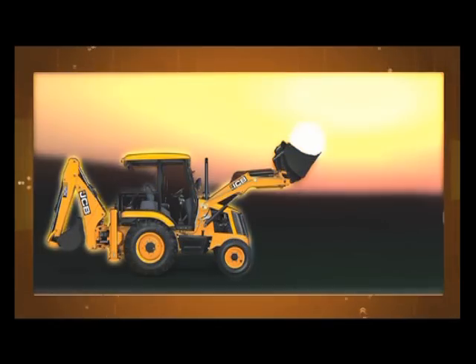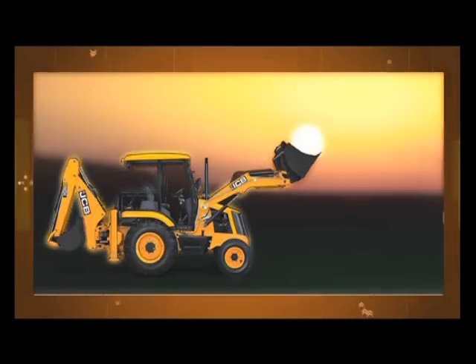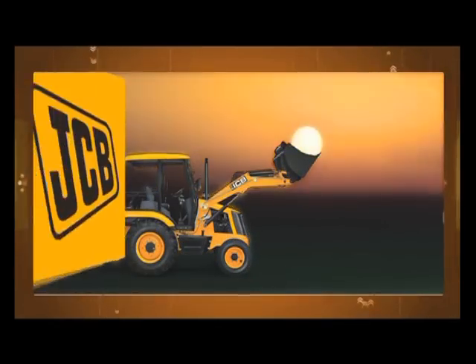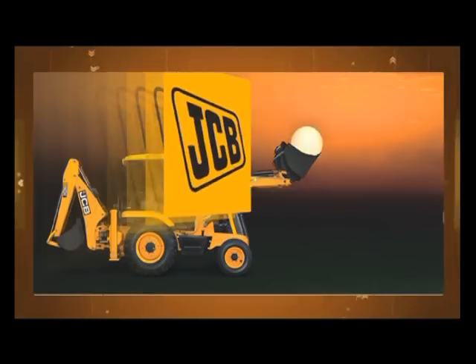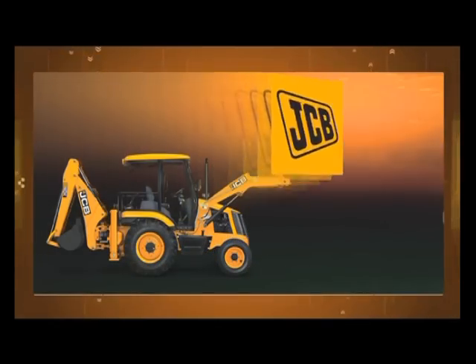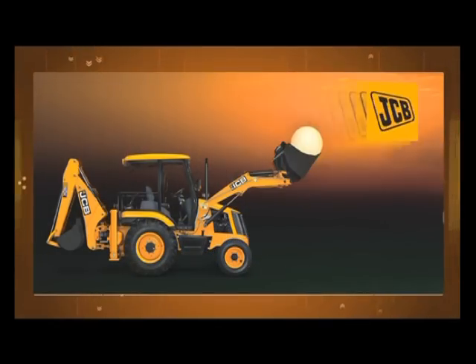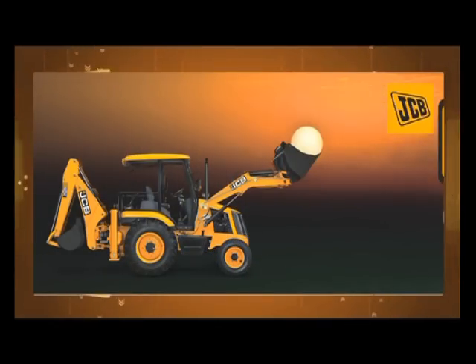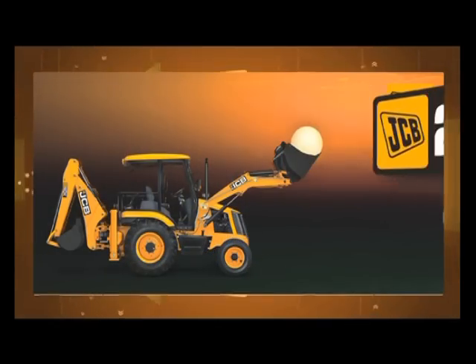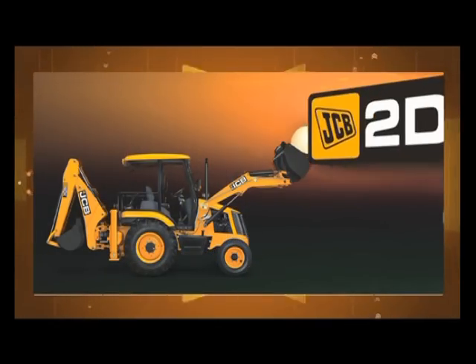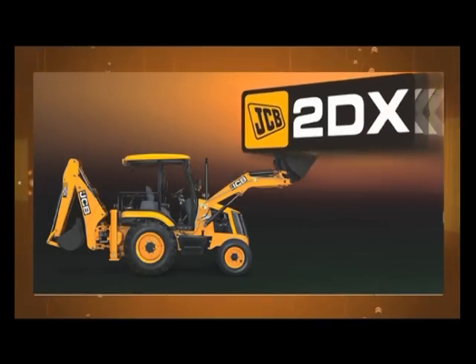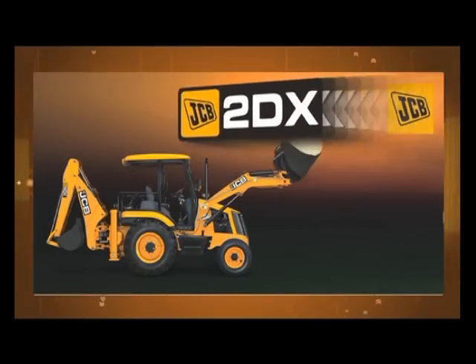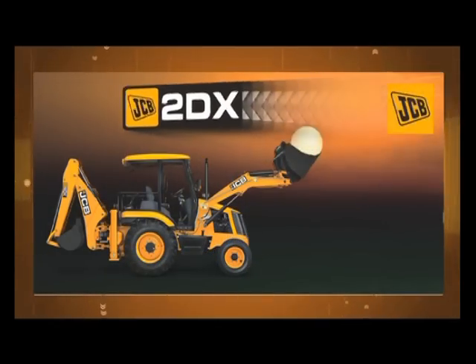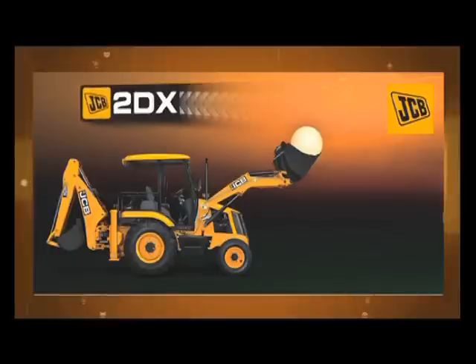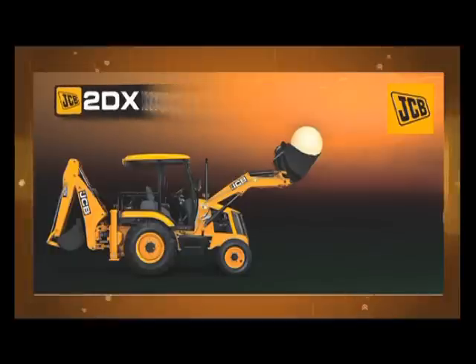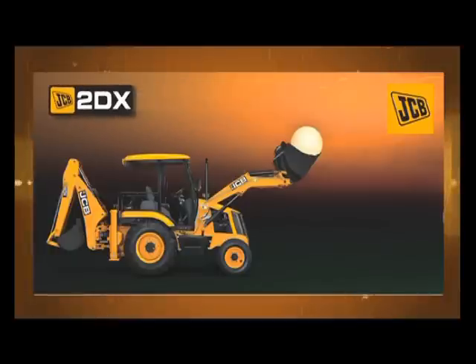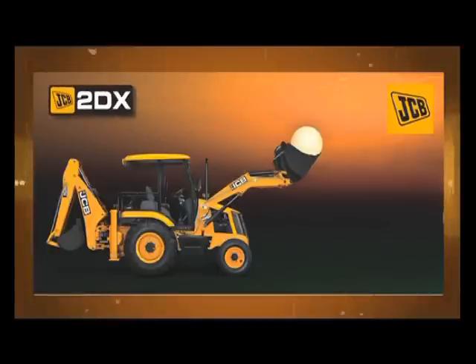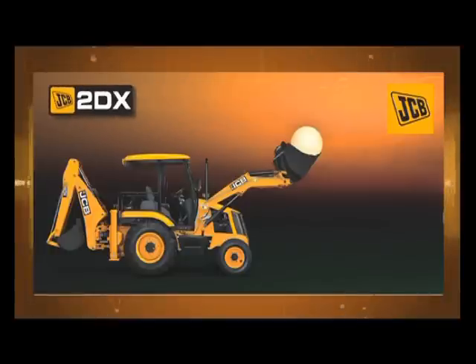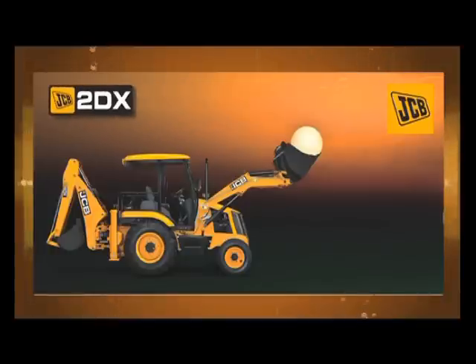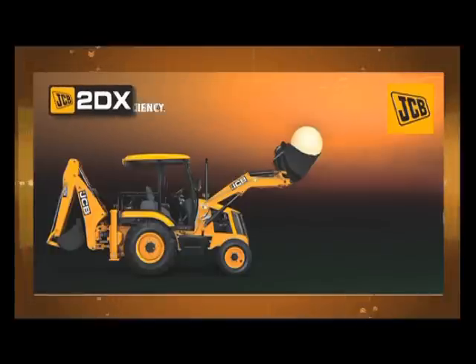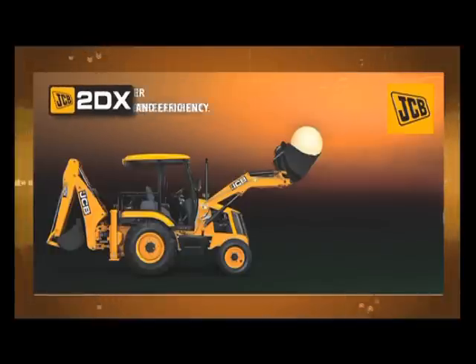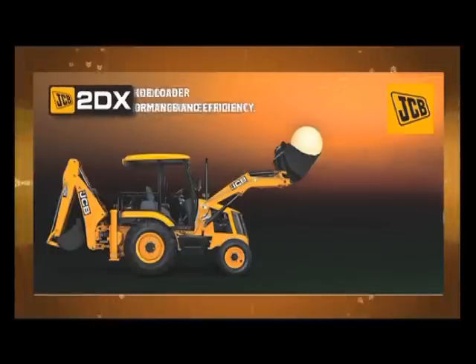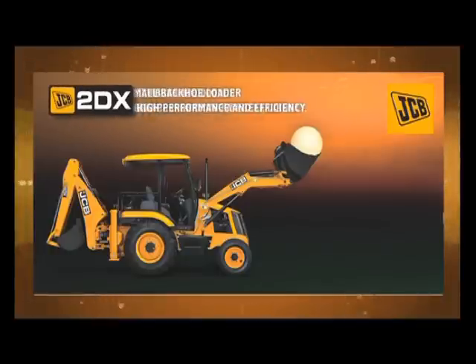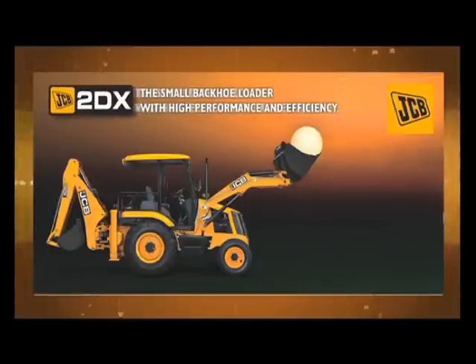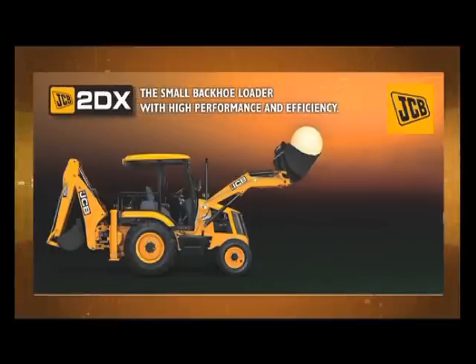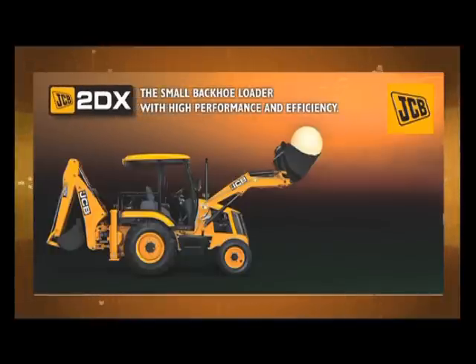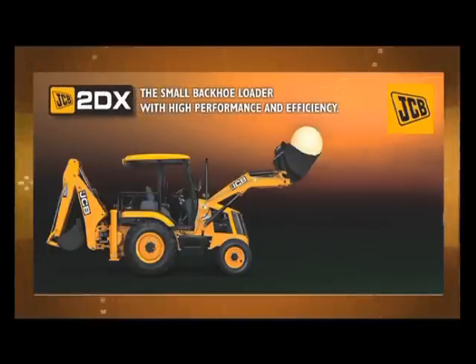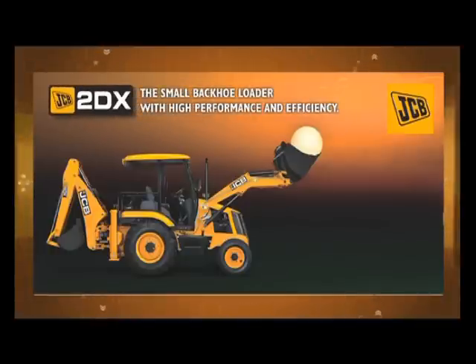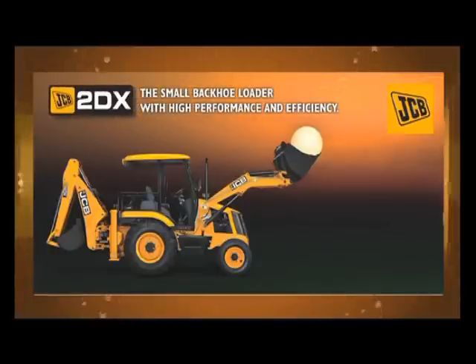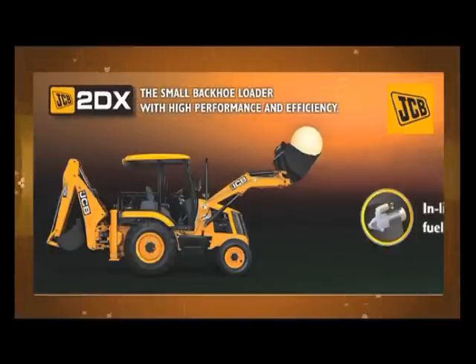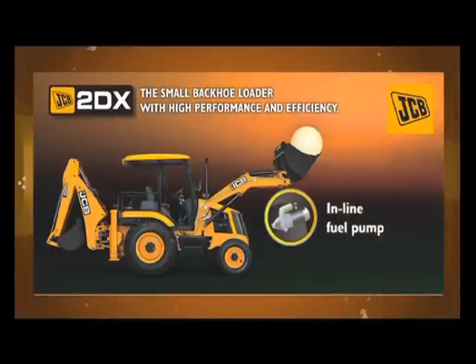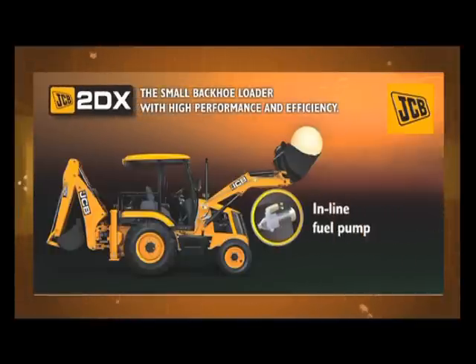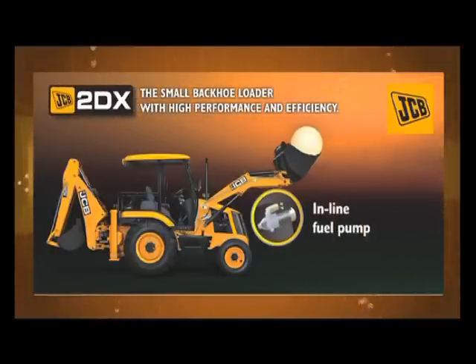JCB 2DX — the small backhoe loader with high performance and efficiency.